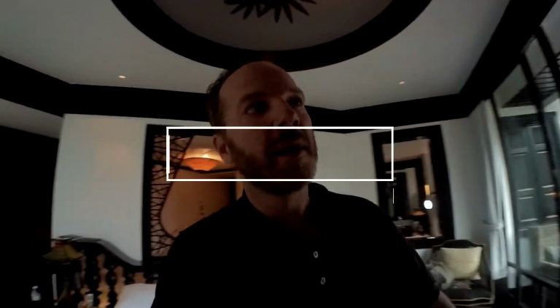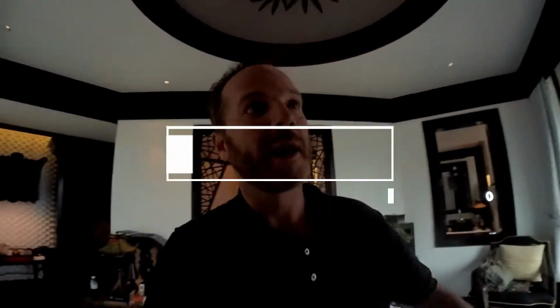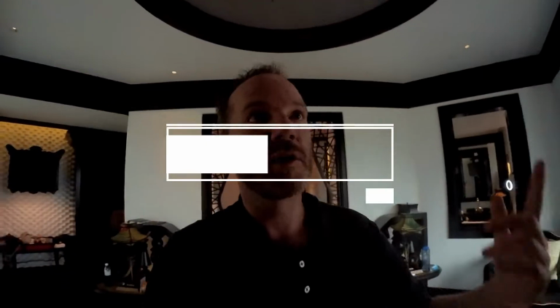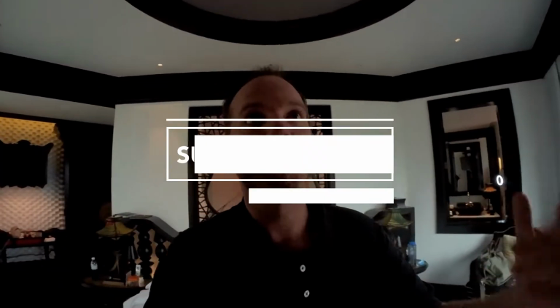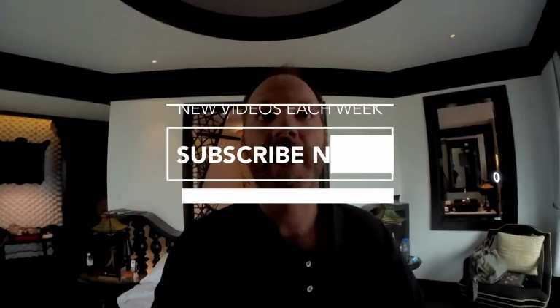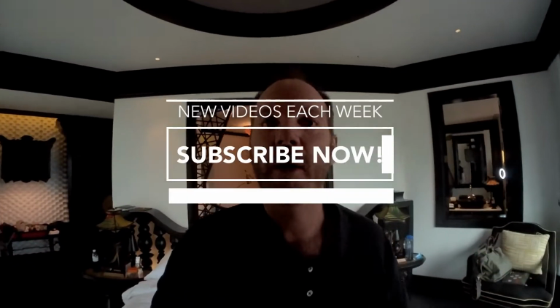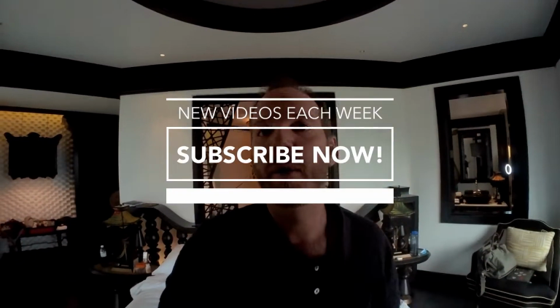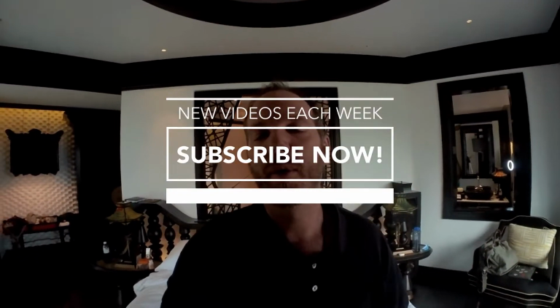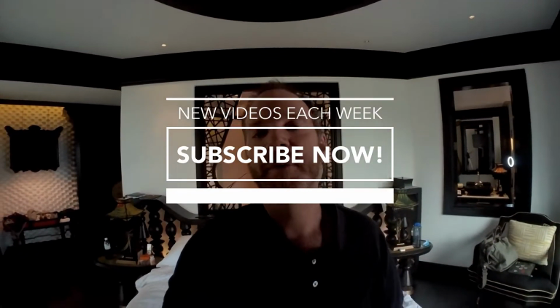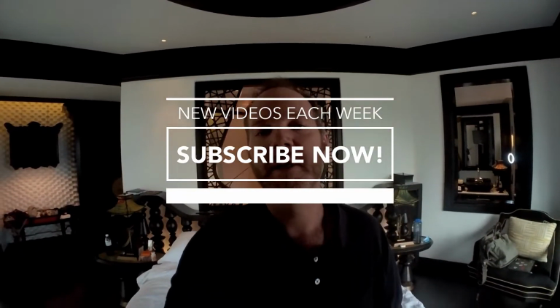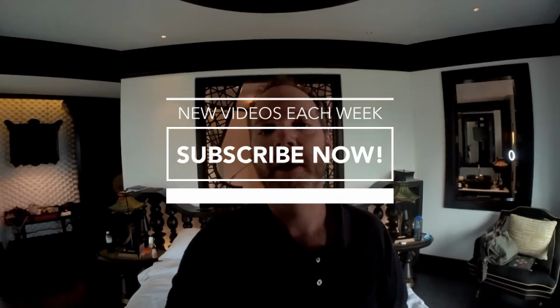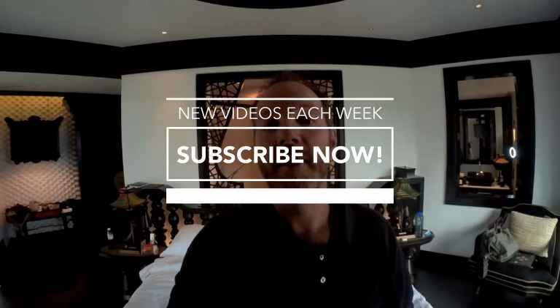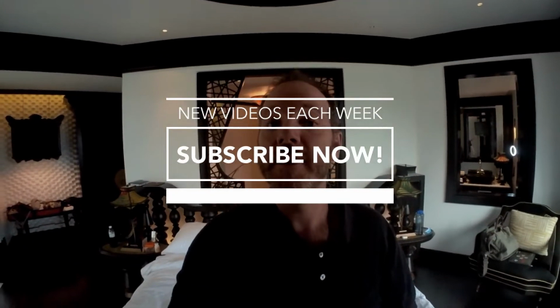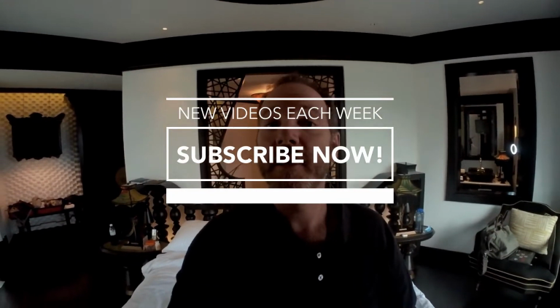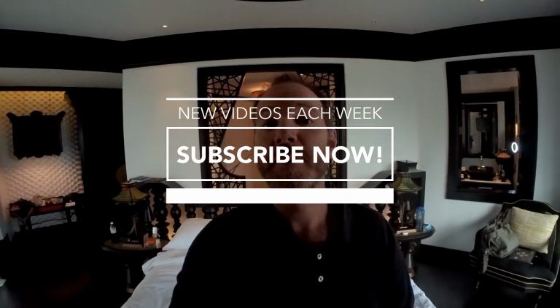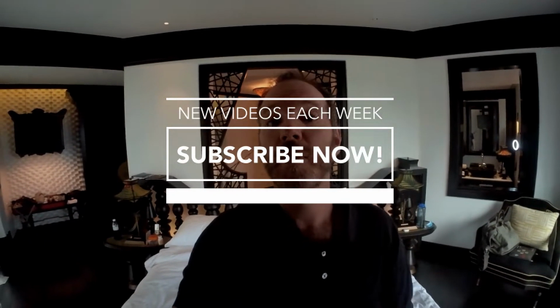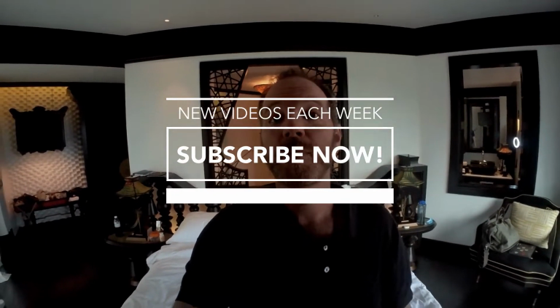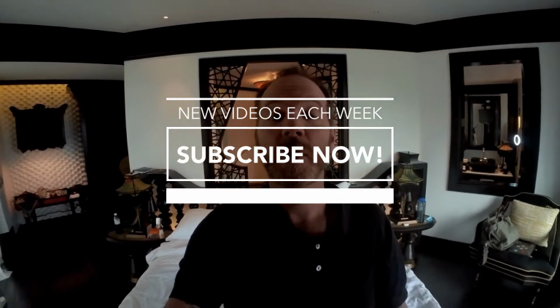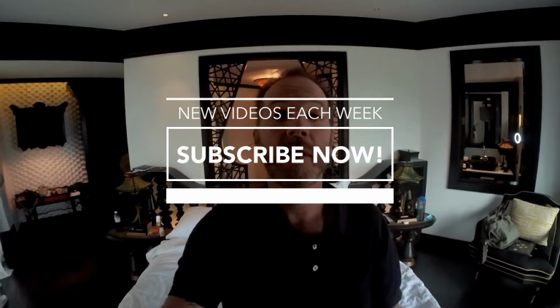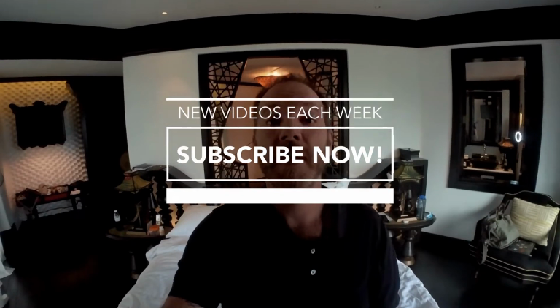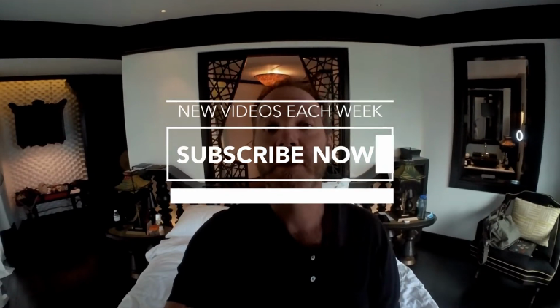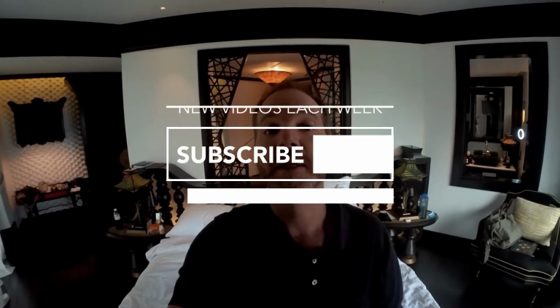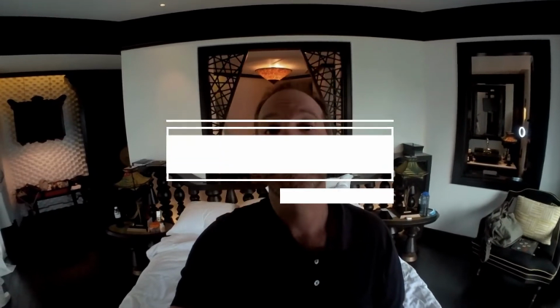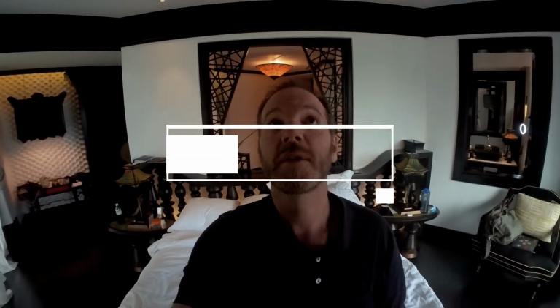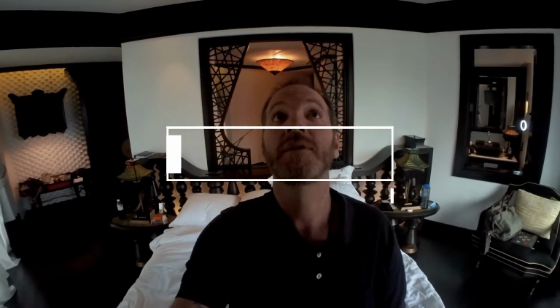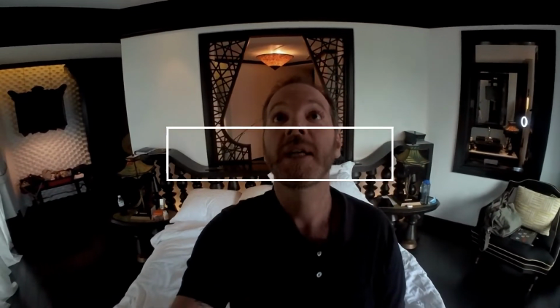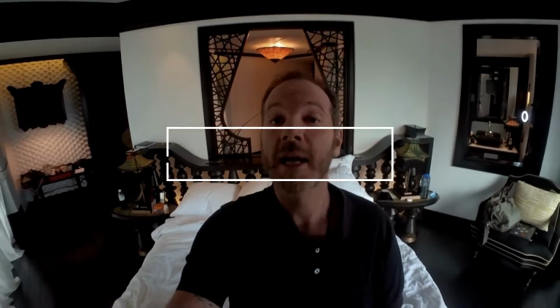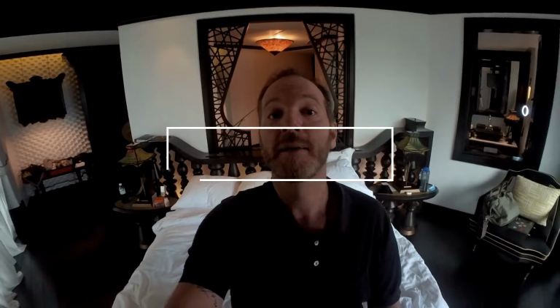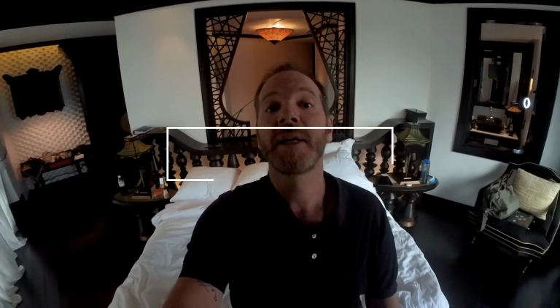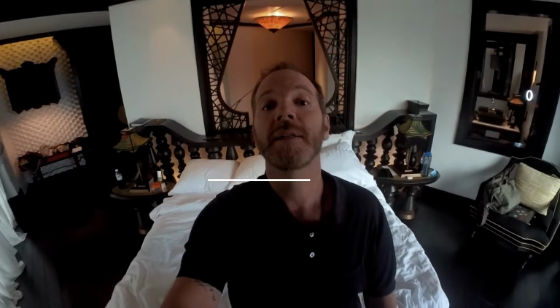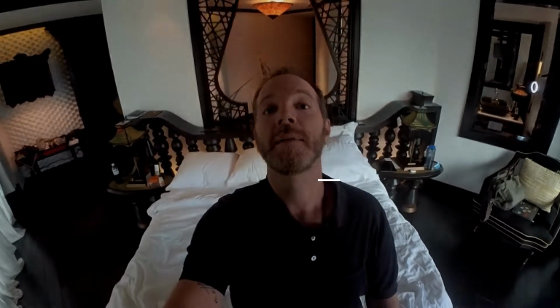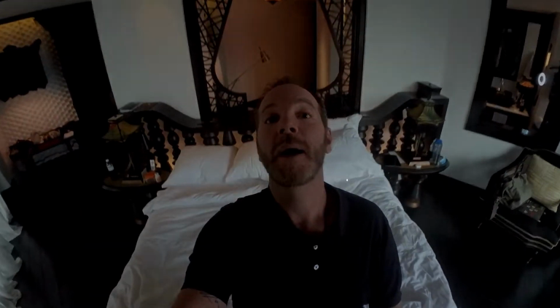I encourage you to check it out — go on the website. That's my little room tour here at the Intercontinental Danang. Bye!